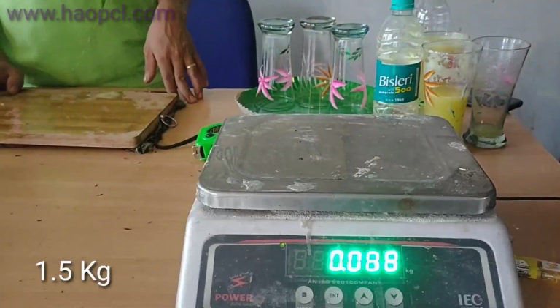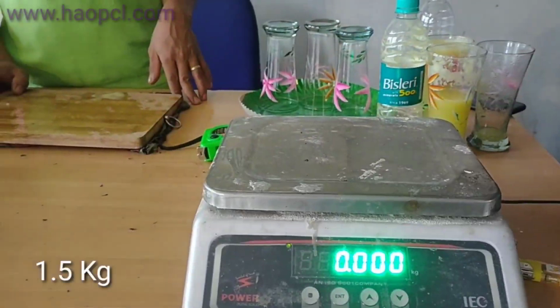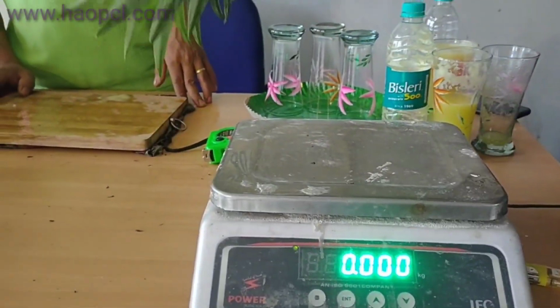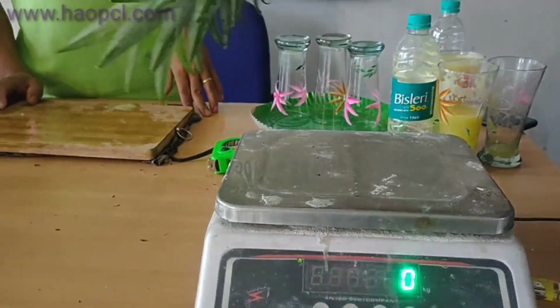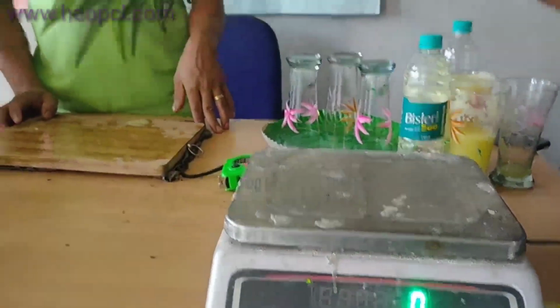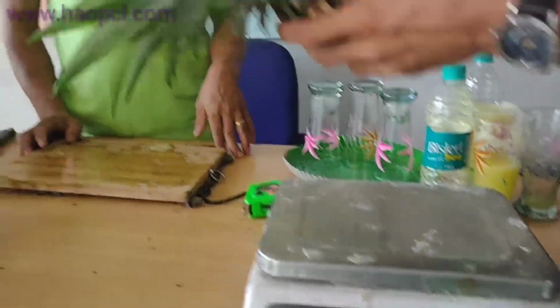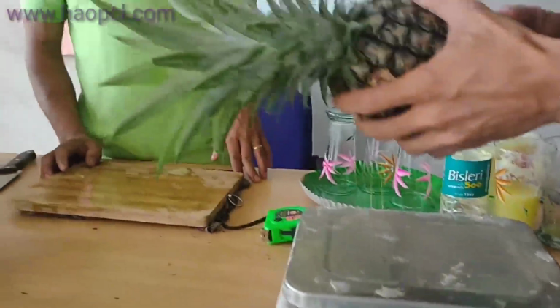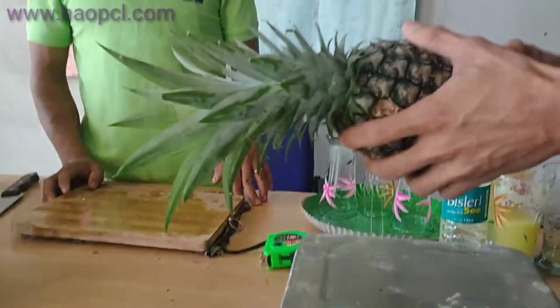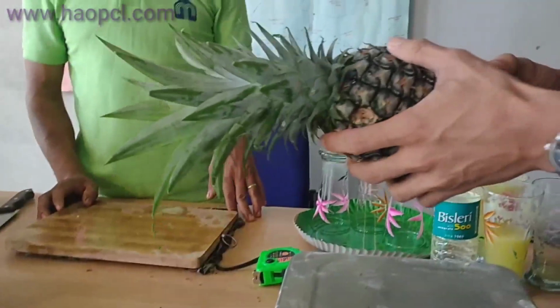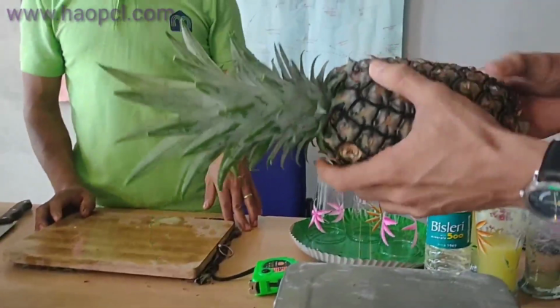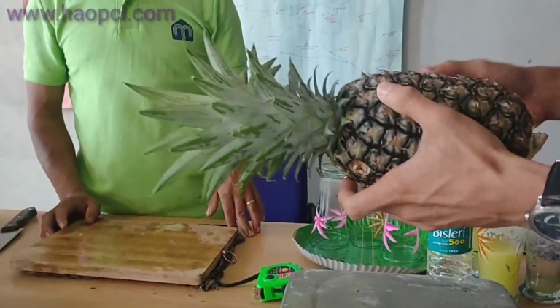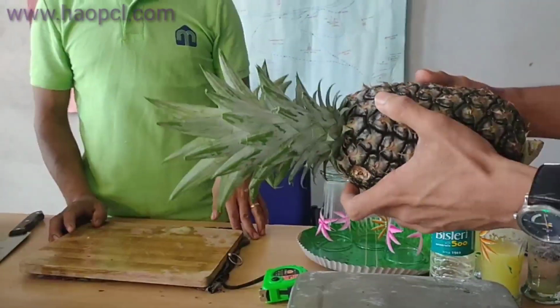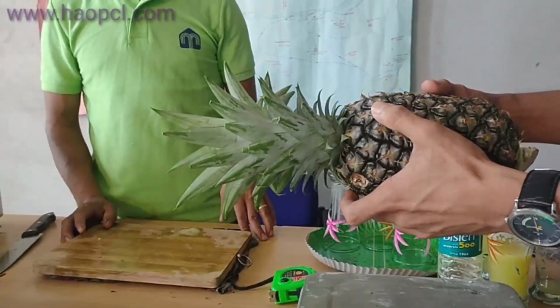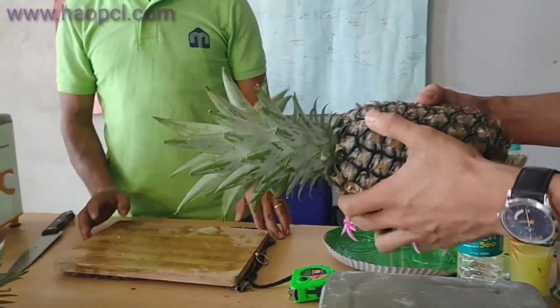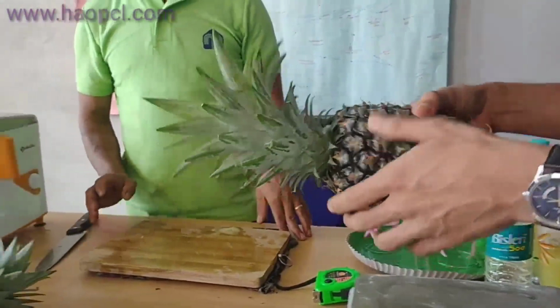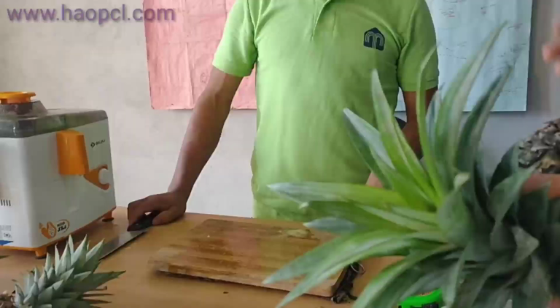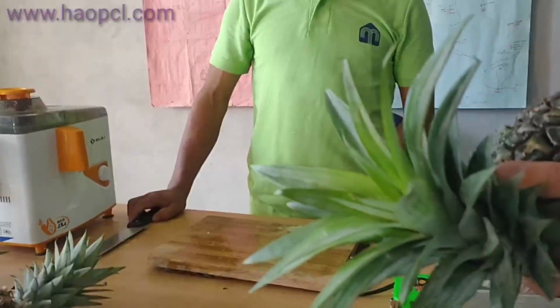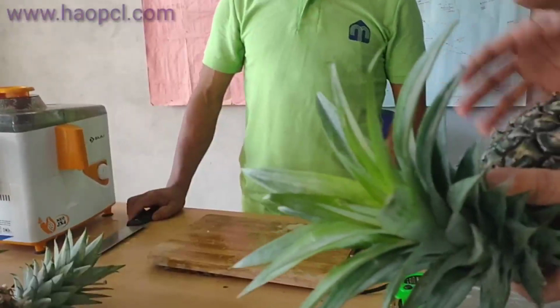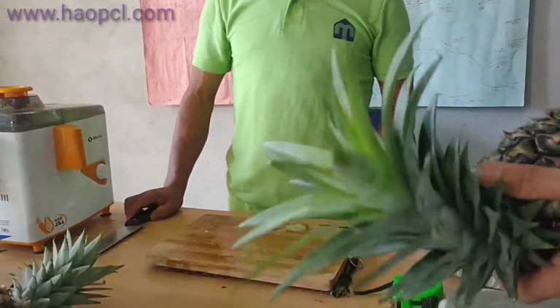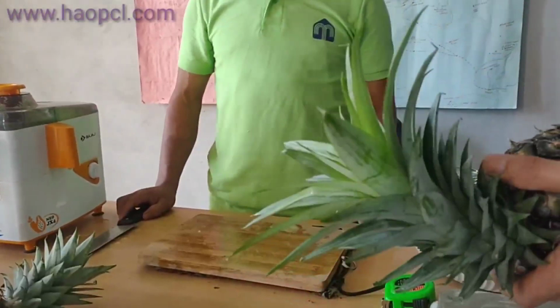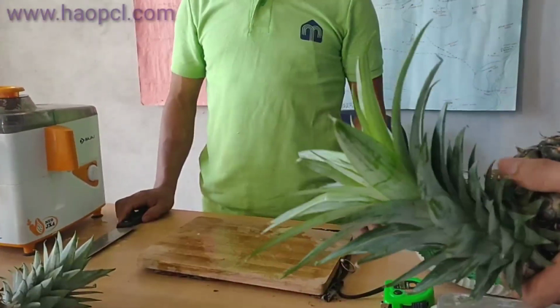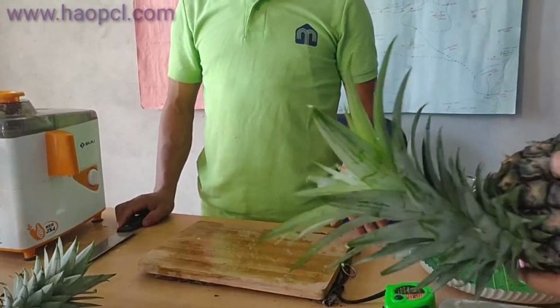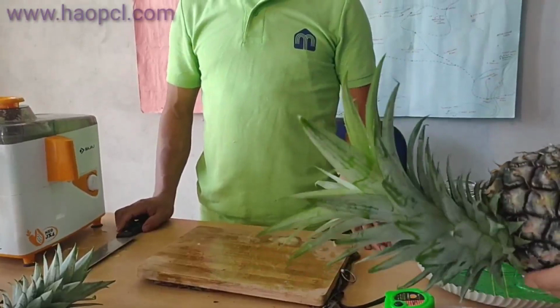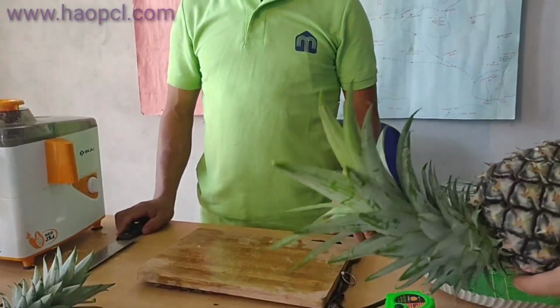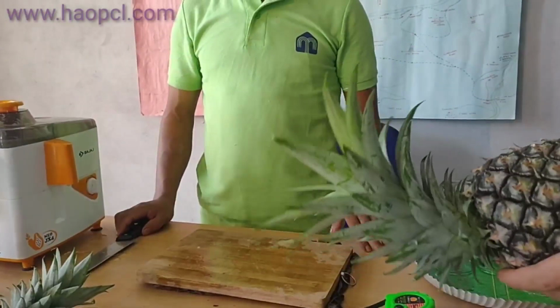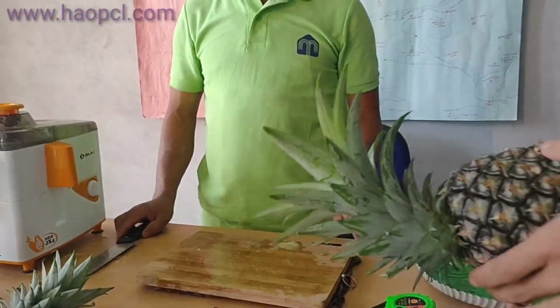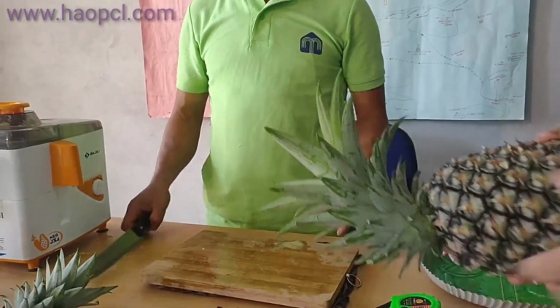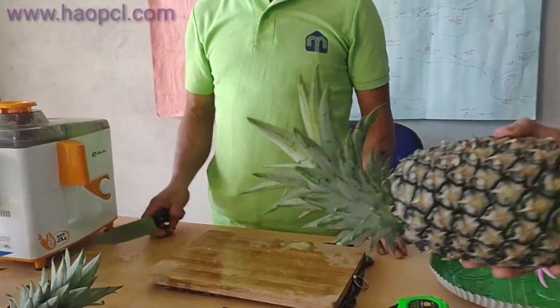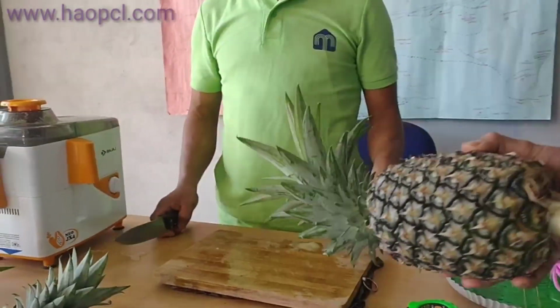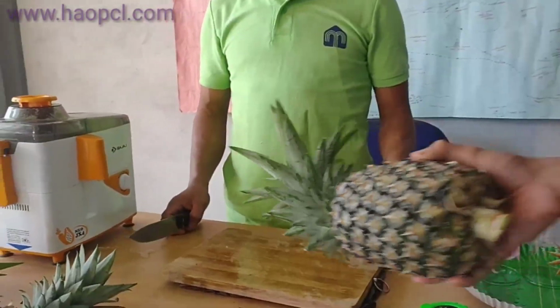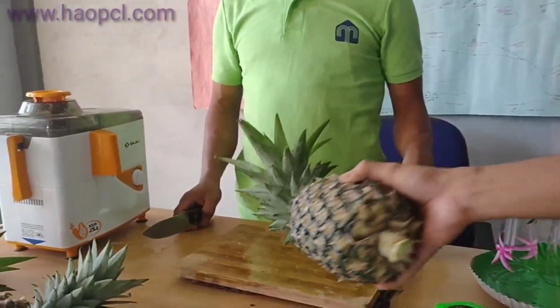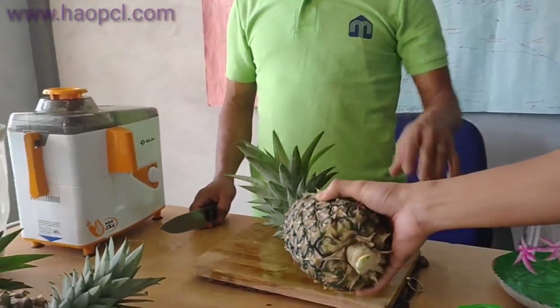Now we are going to cut this pineapple. It contains almost juice in this pineapple, so we are going to cut.